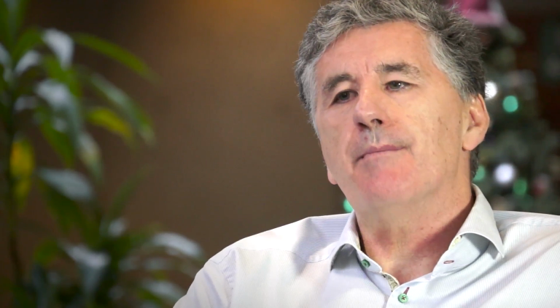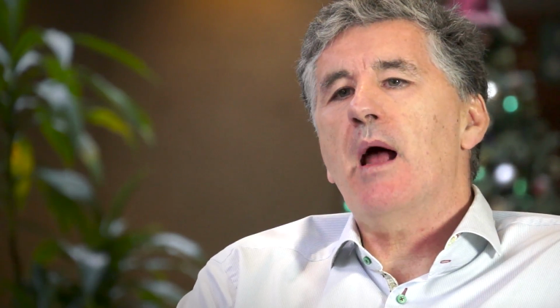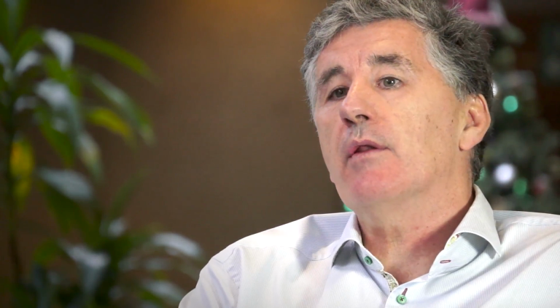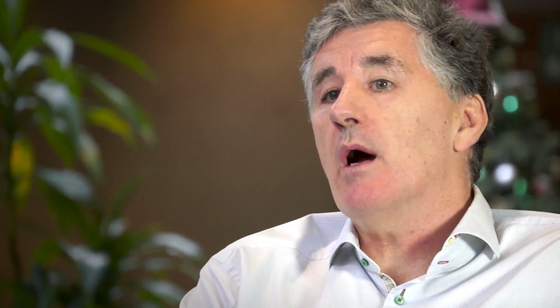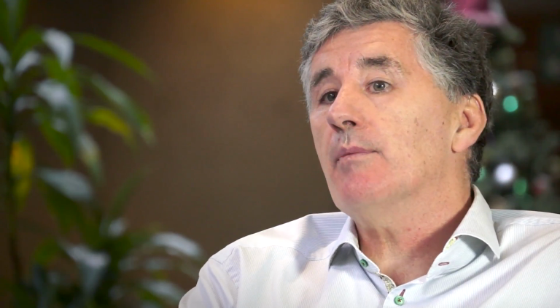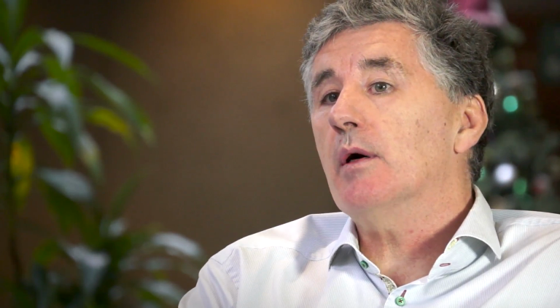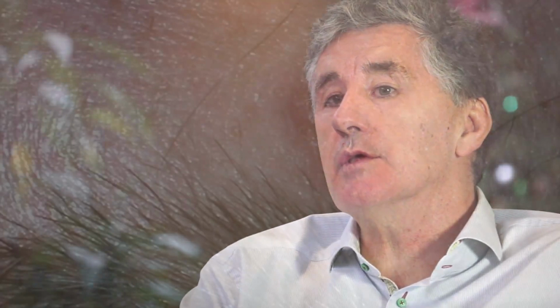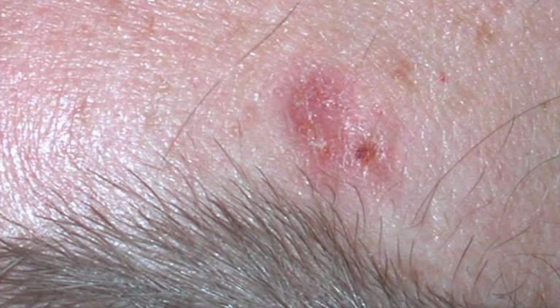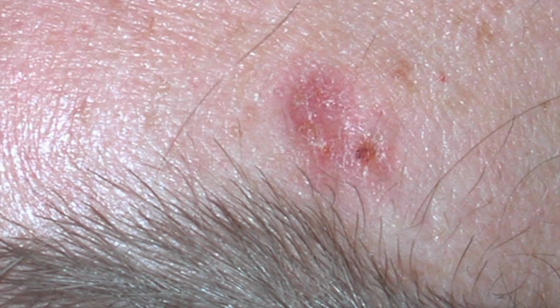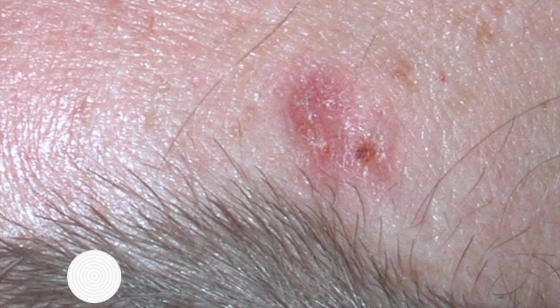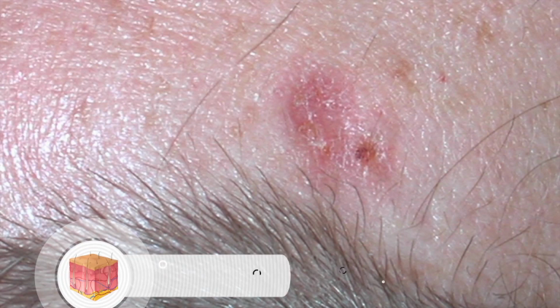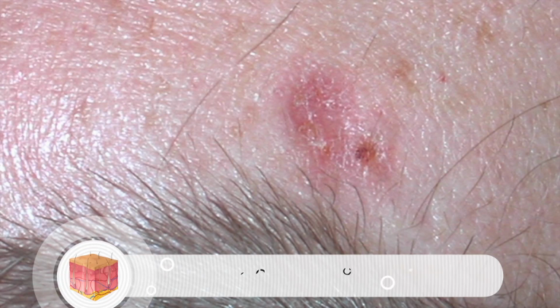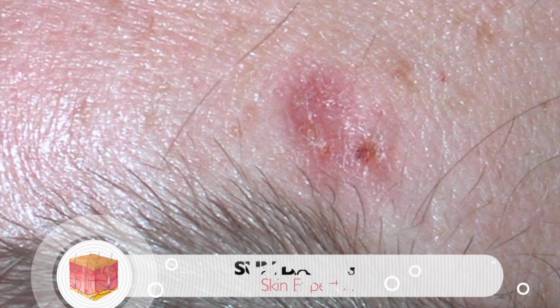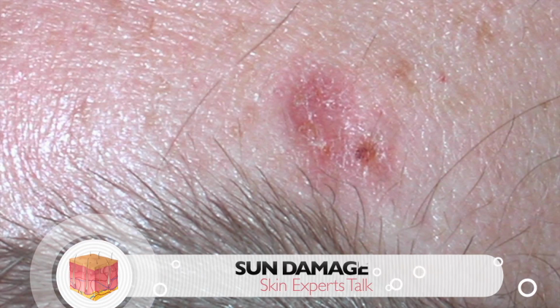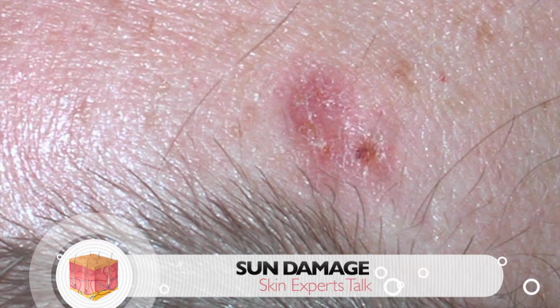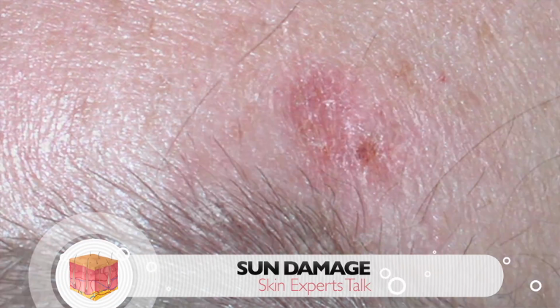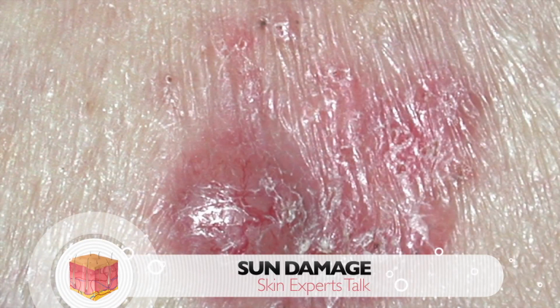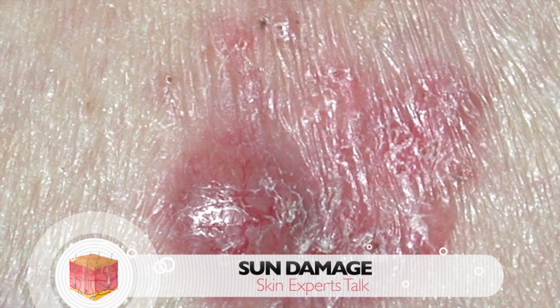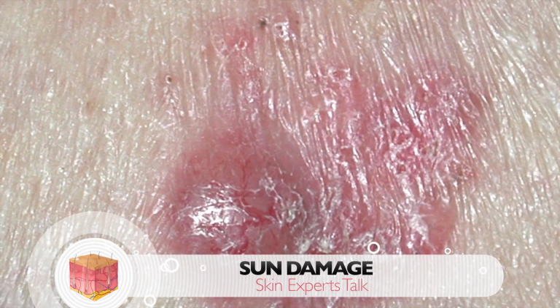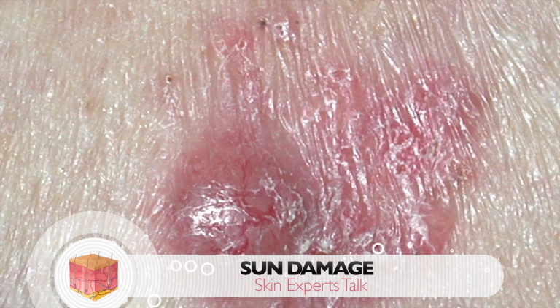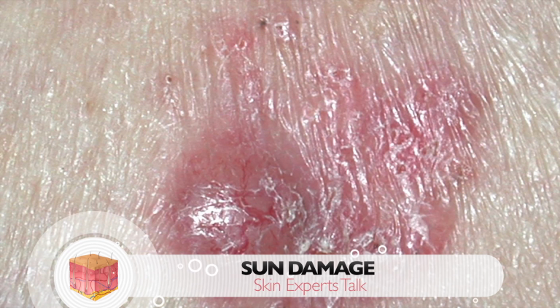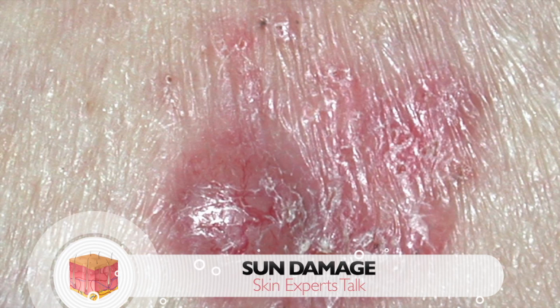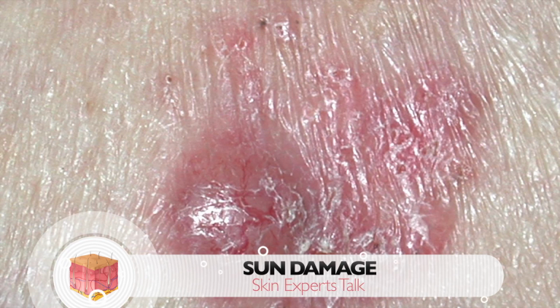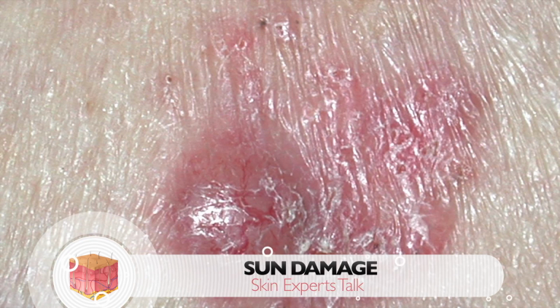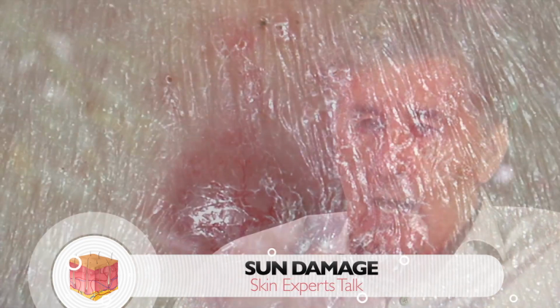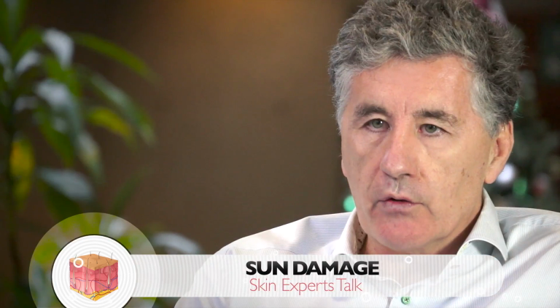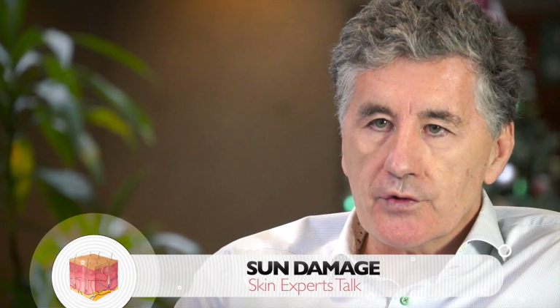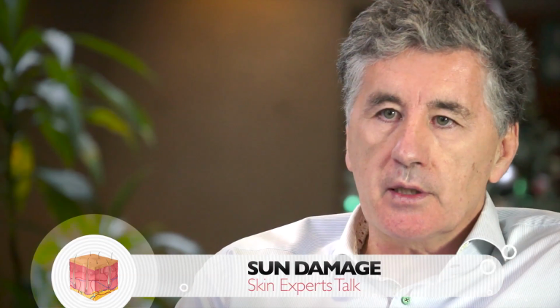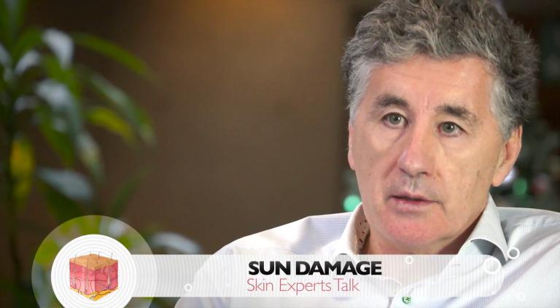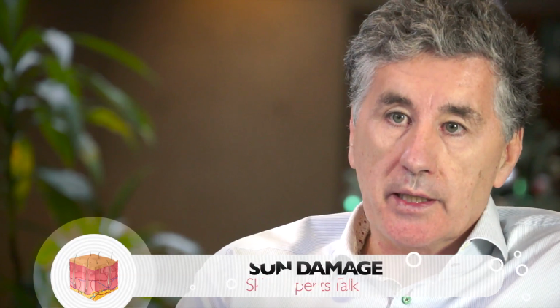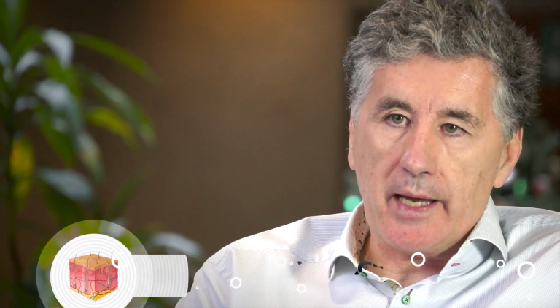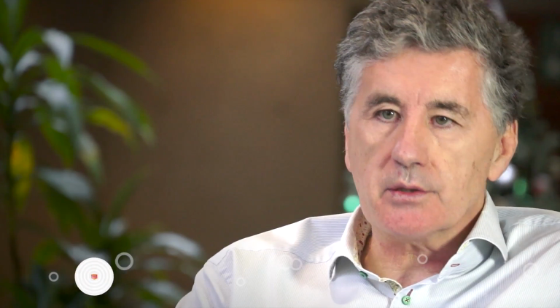The other part of sun damage will be precancerous spots, such as actinic keratosis, and obviously skin cancers.